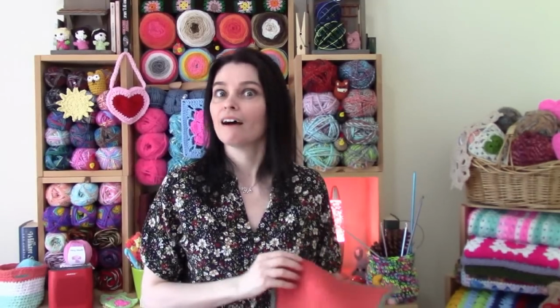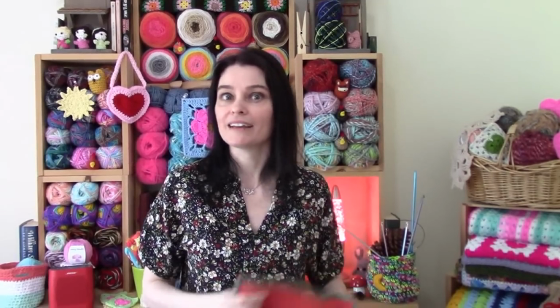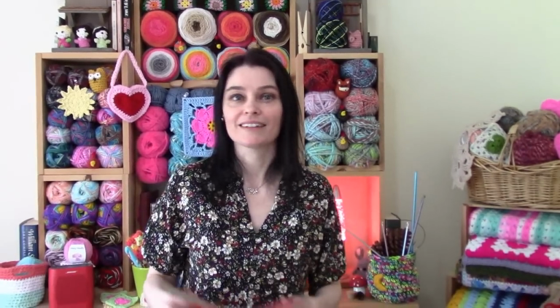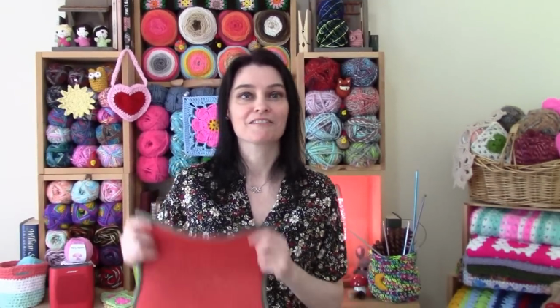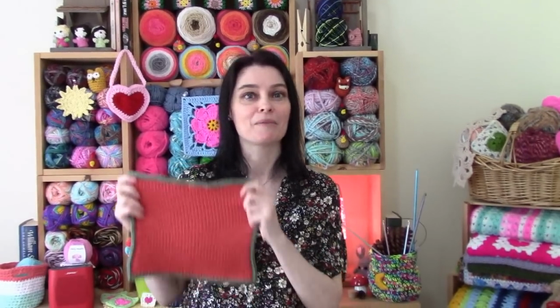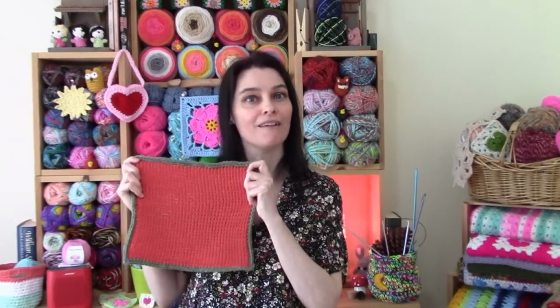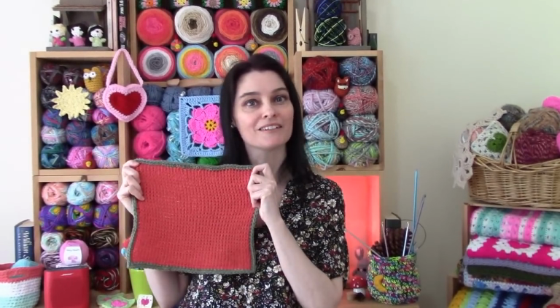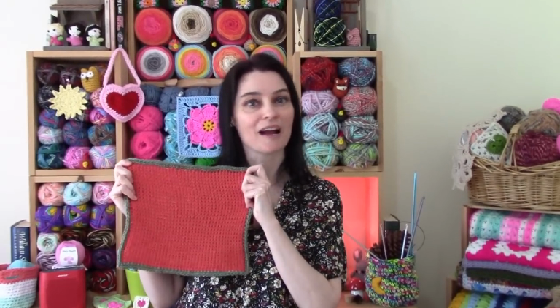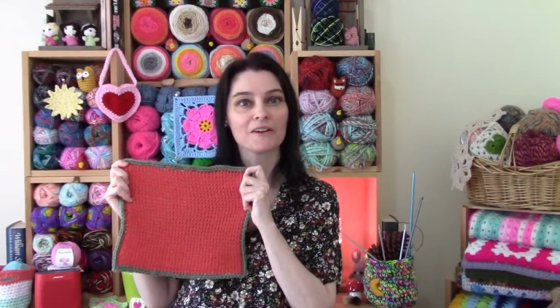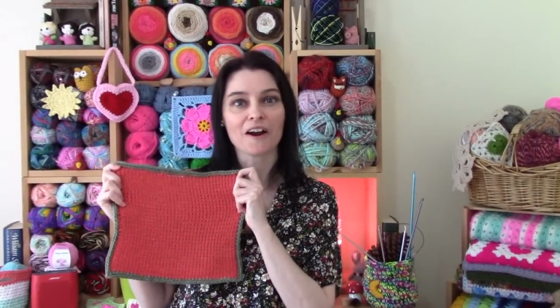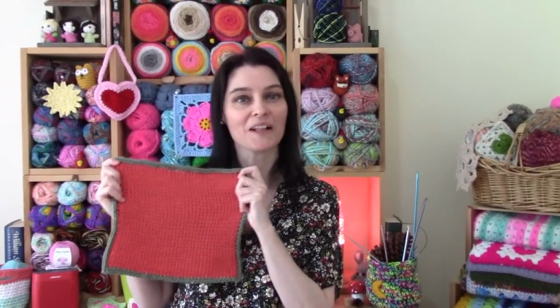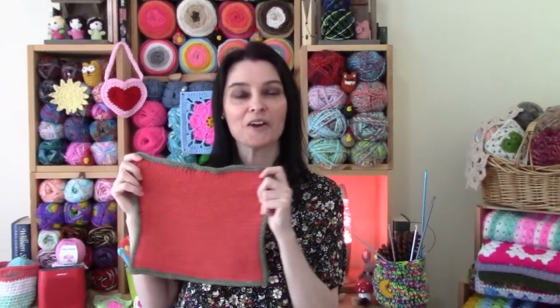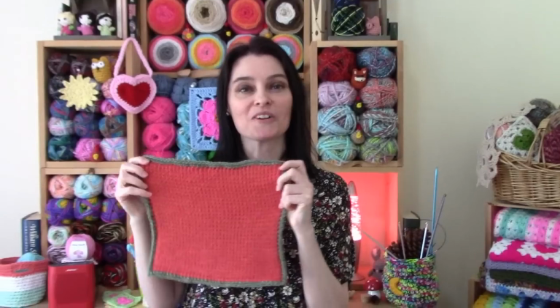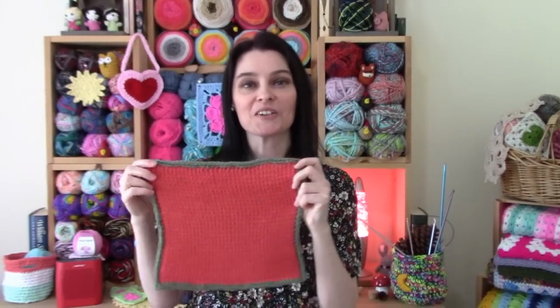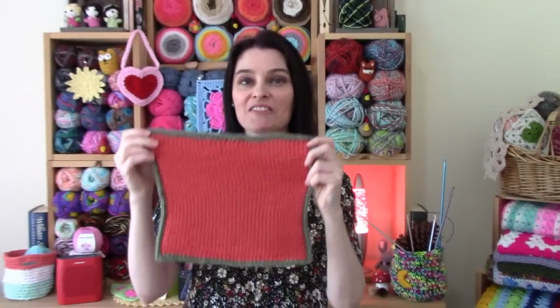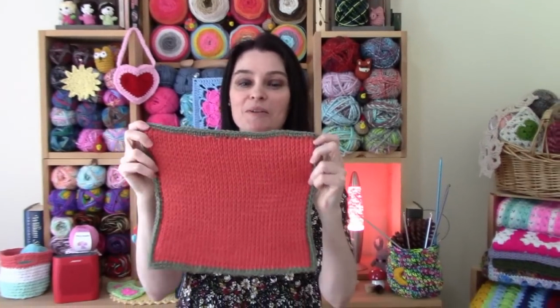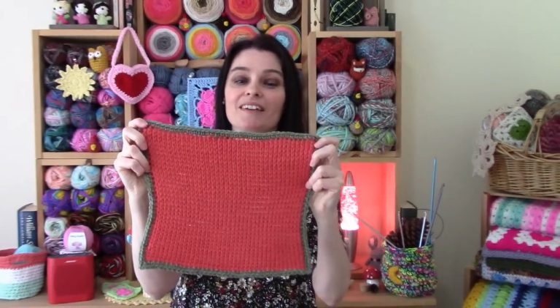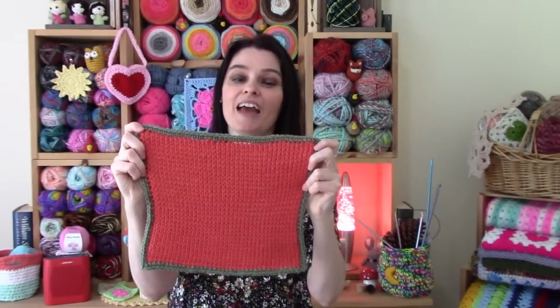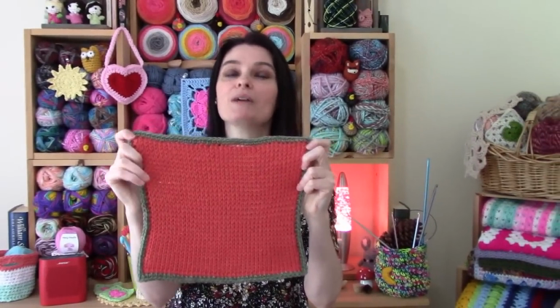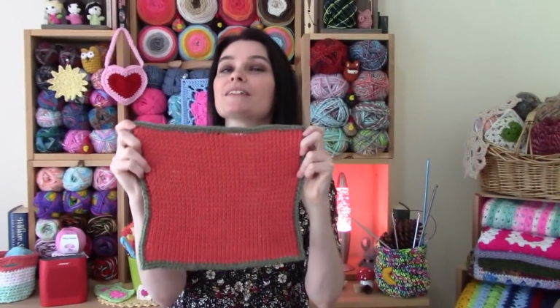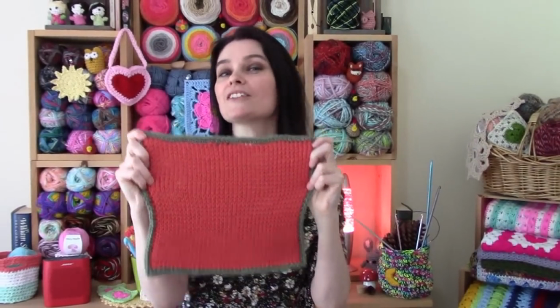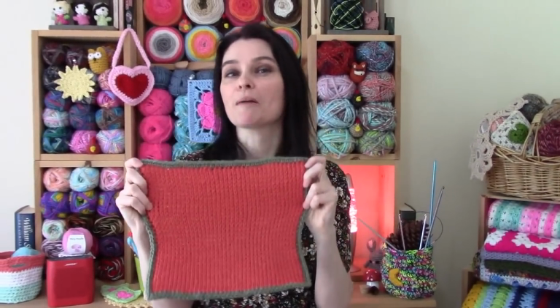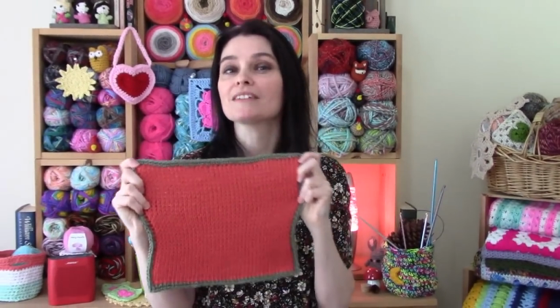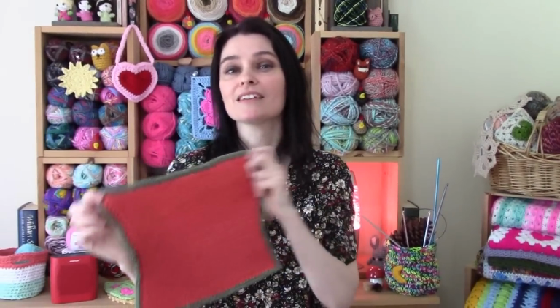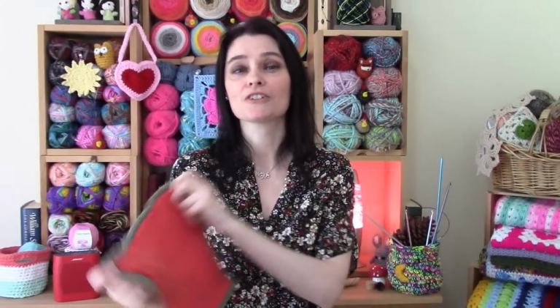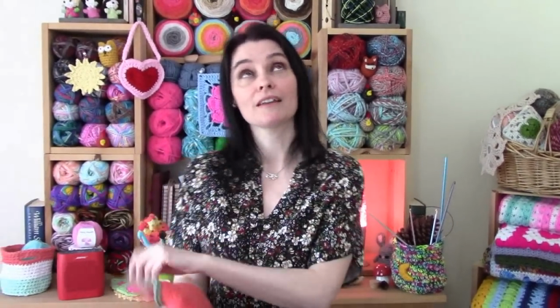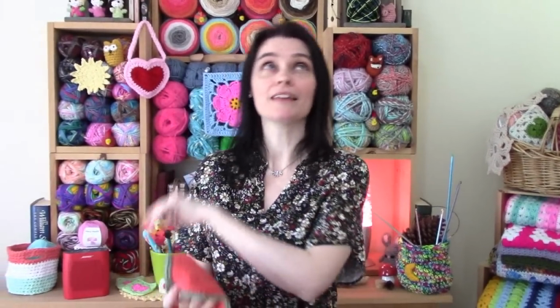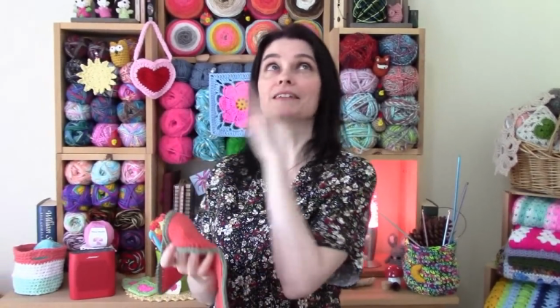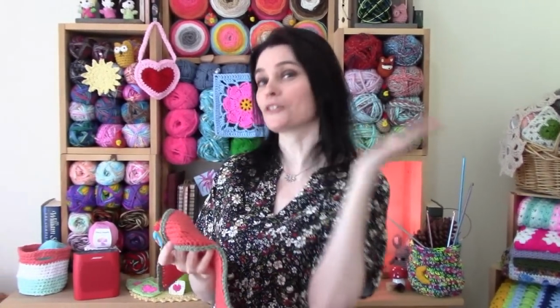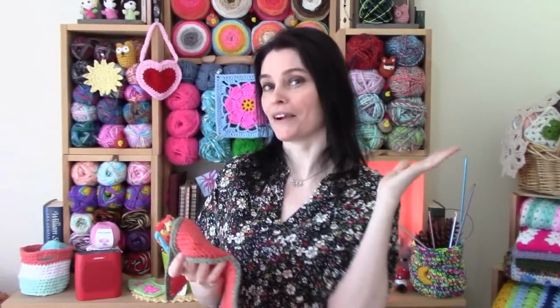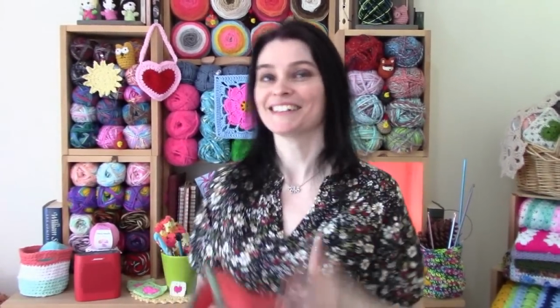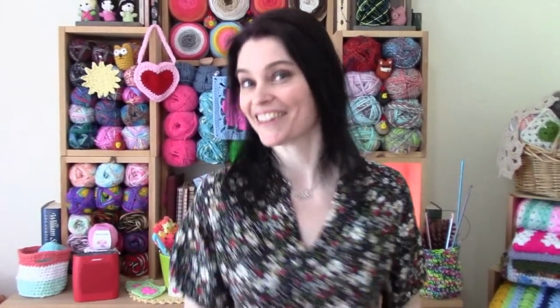Alright, let's grab our hooks, grab our yarn, head on over to the craft table, and stitch up the Tunisian knit stitch square together.